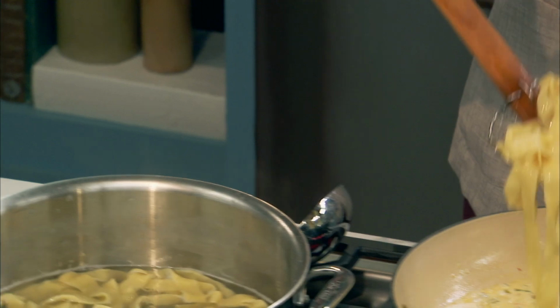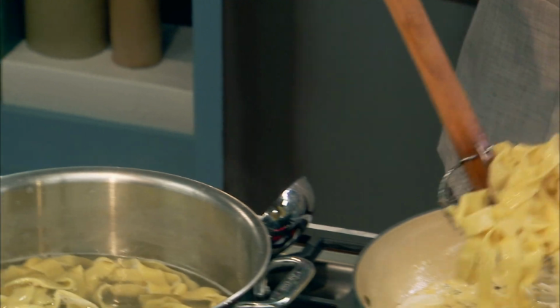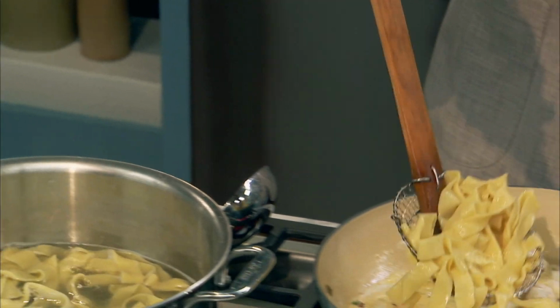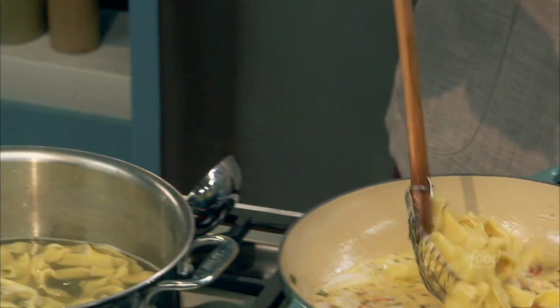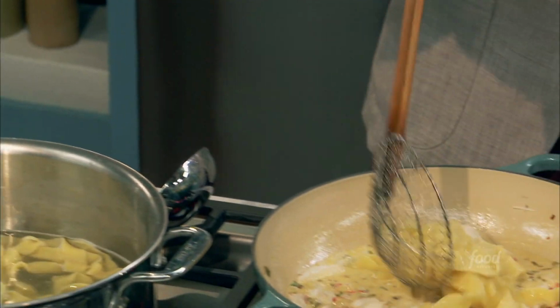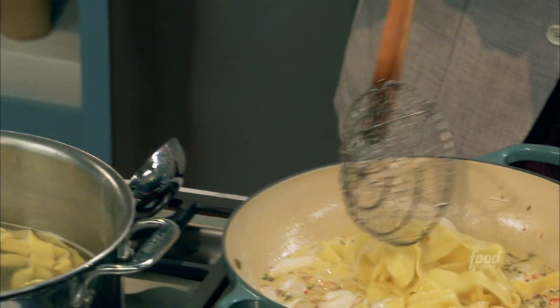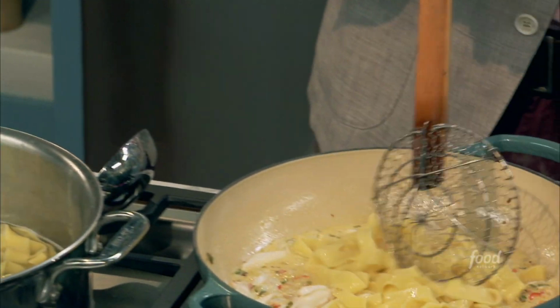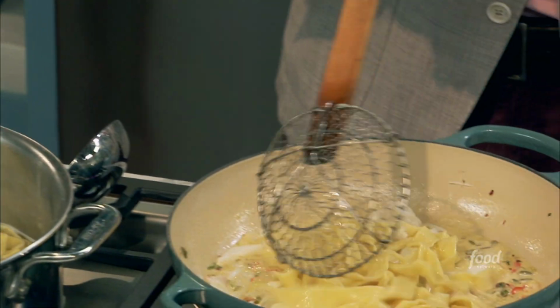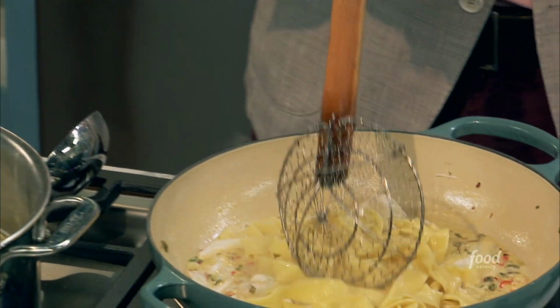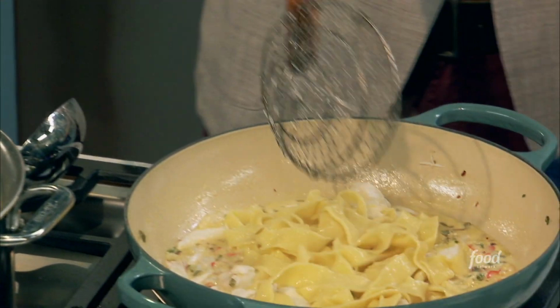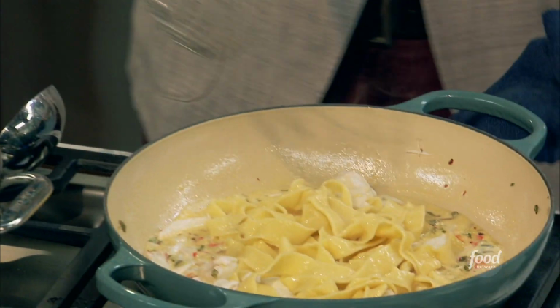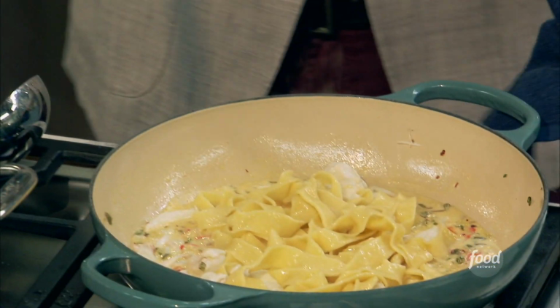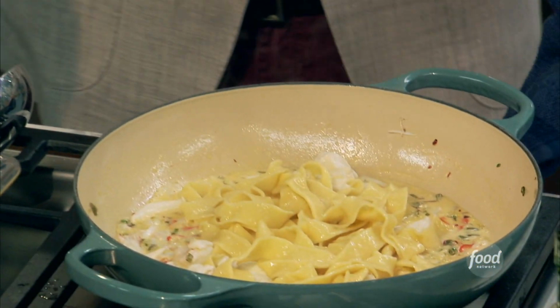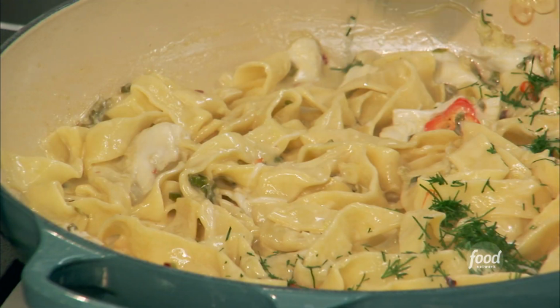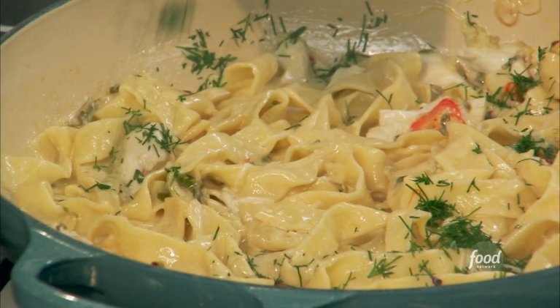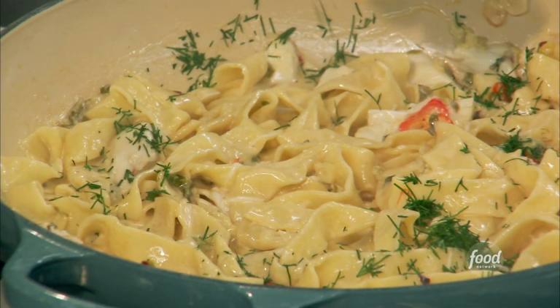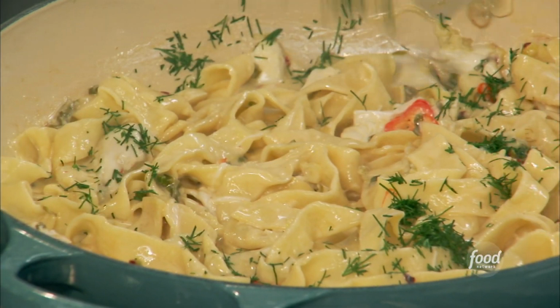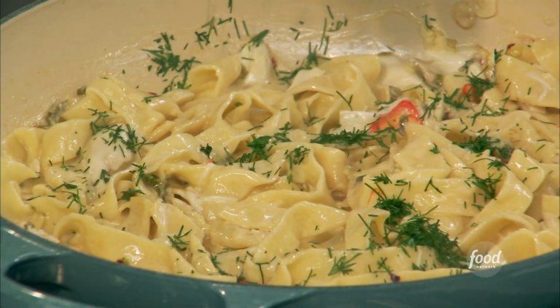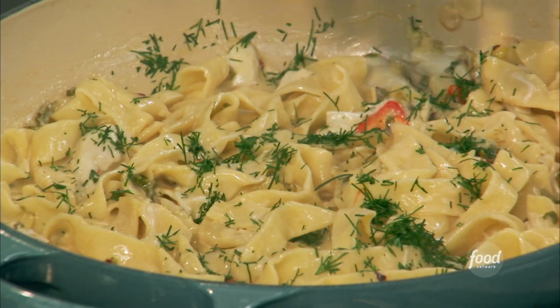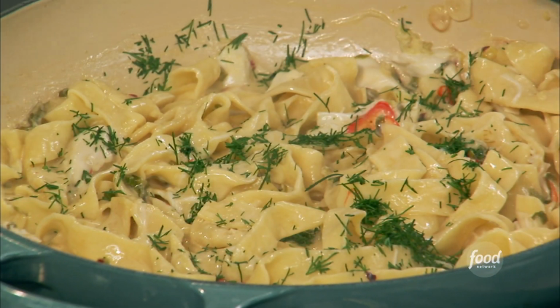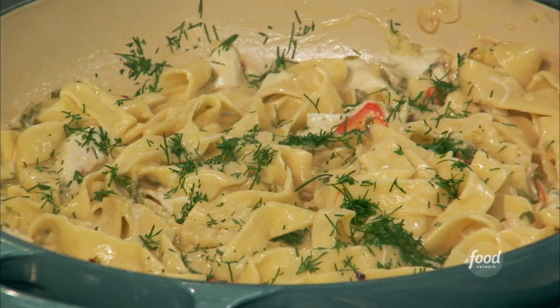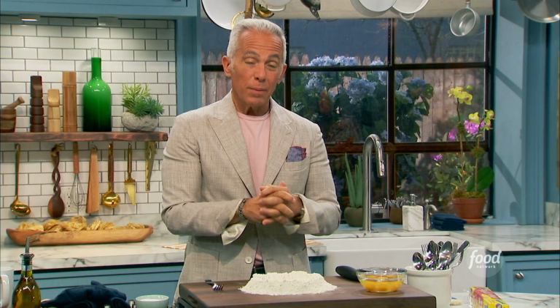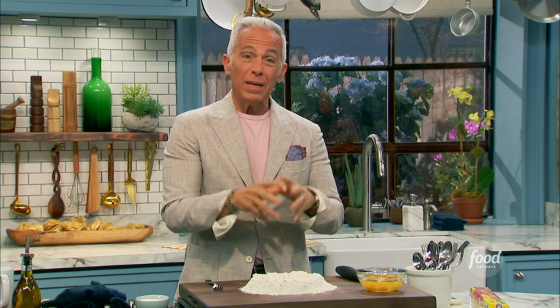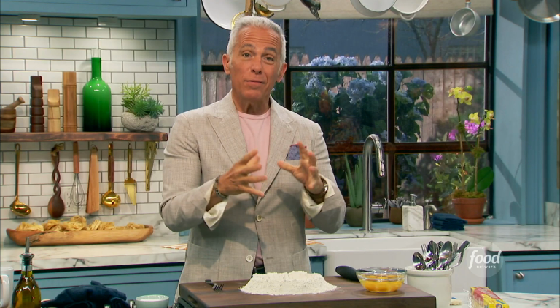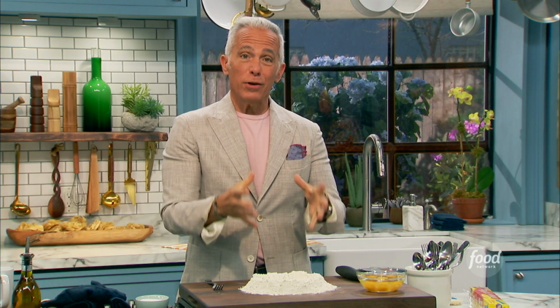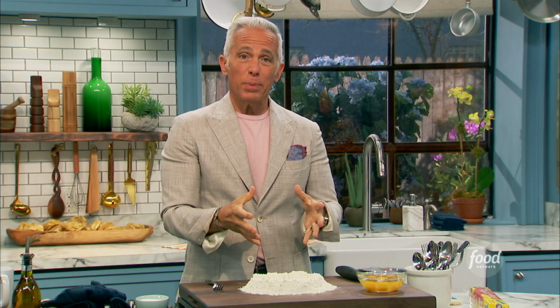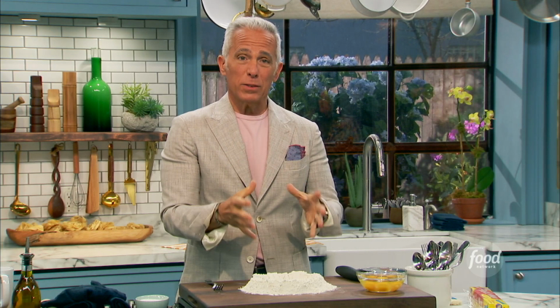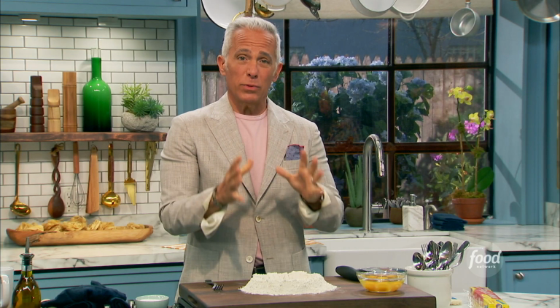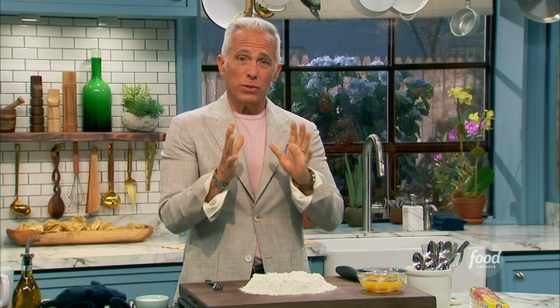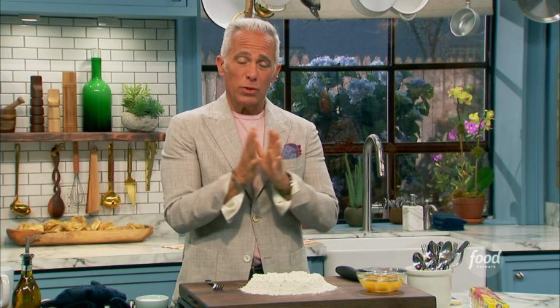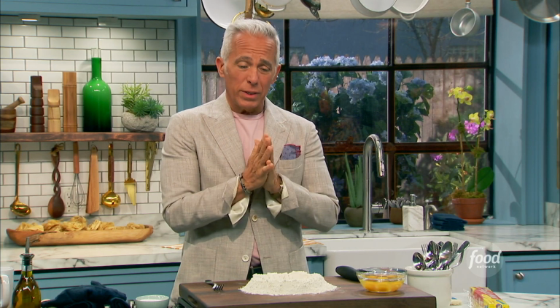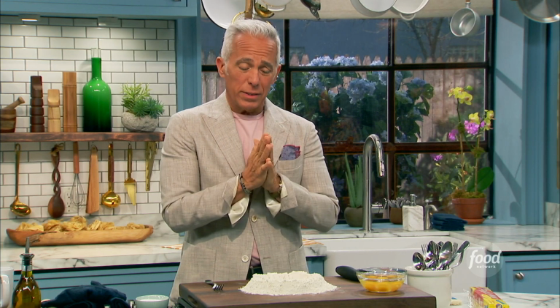A fettuccine with a spicy crab and spring onion. We're going to start by making fresh pasta, which is so easy.